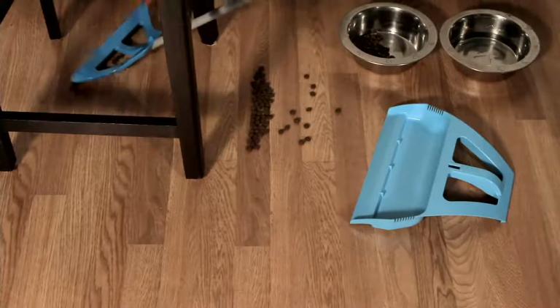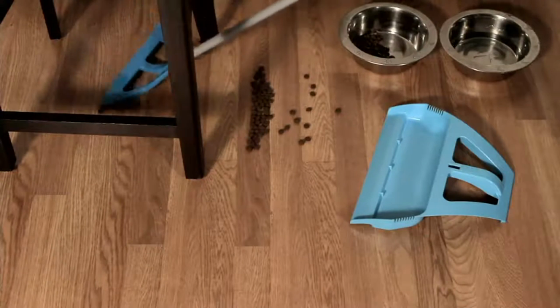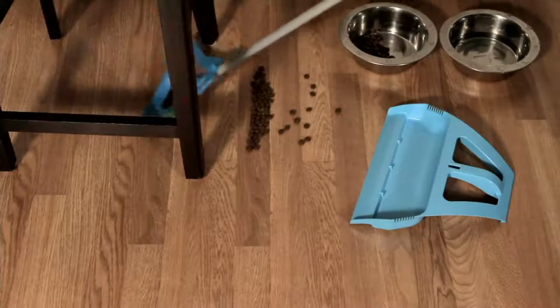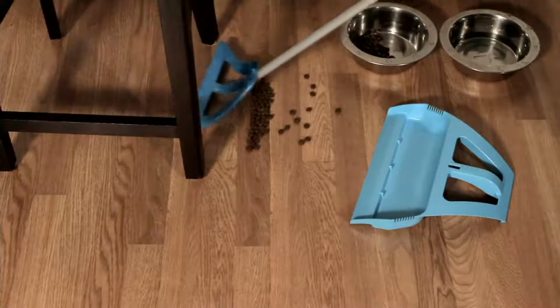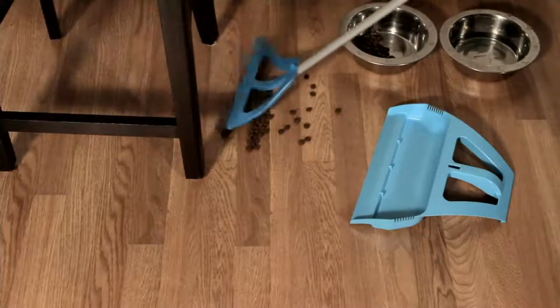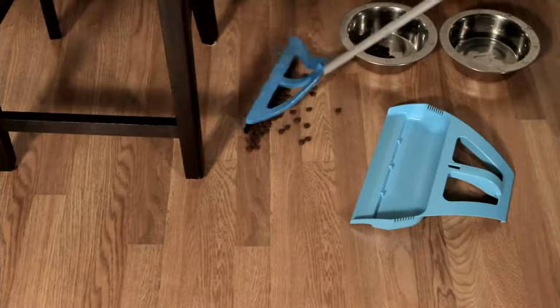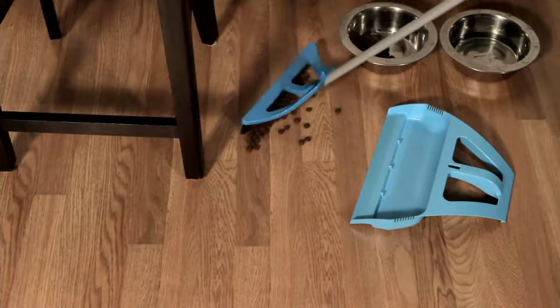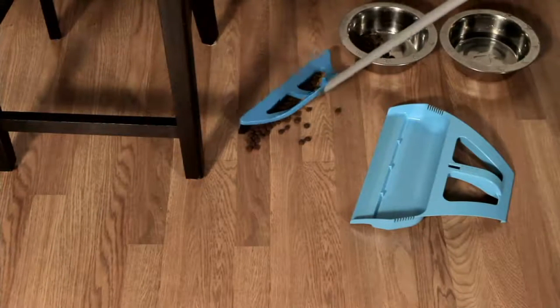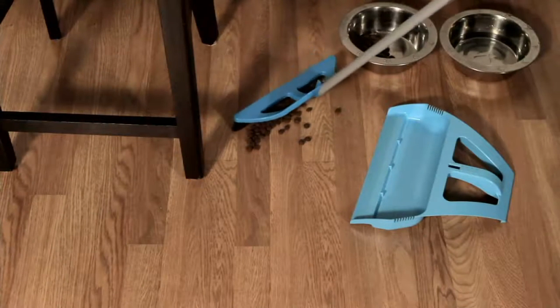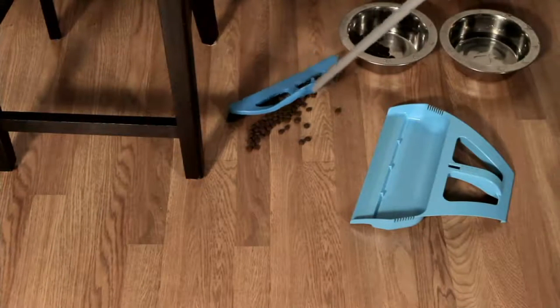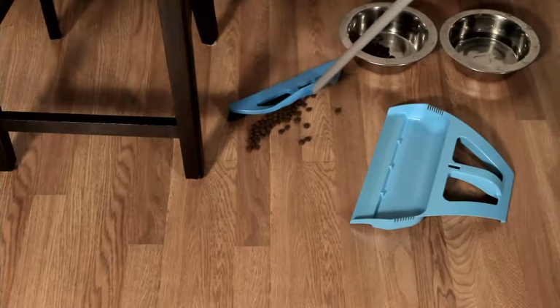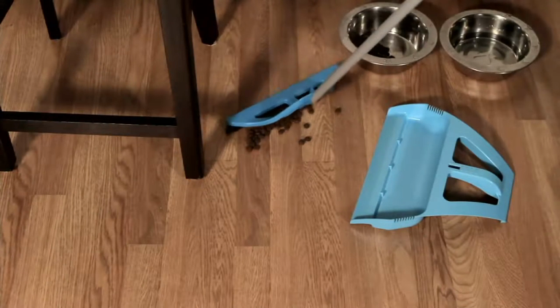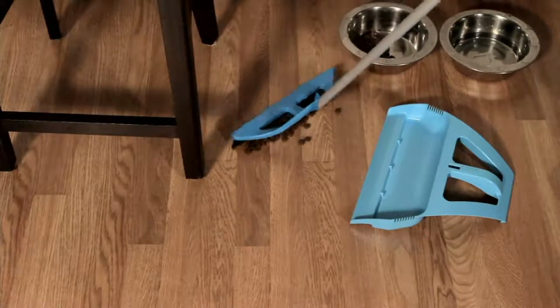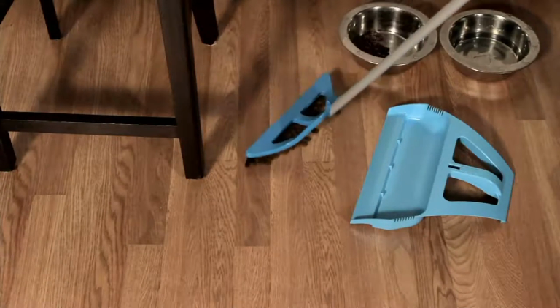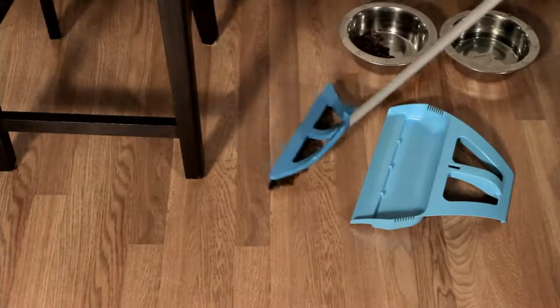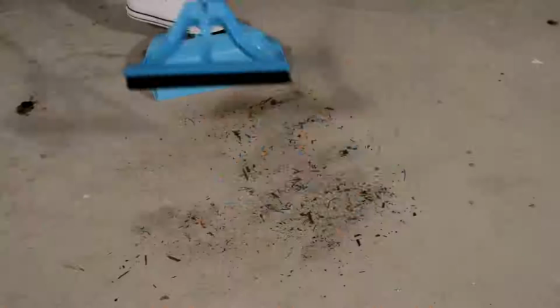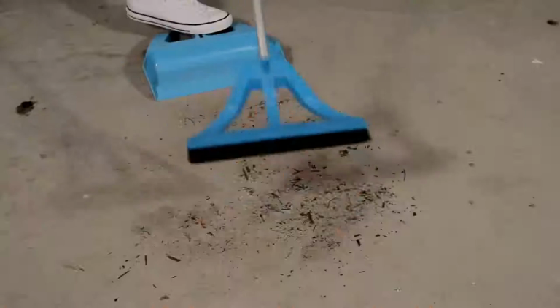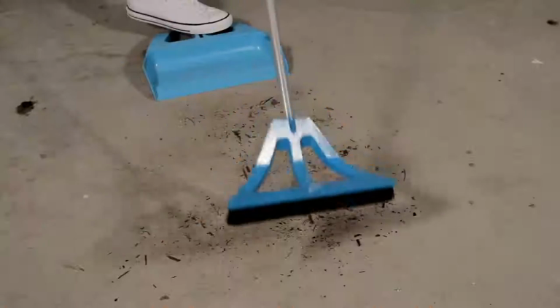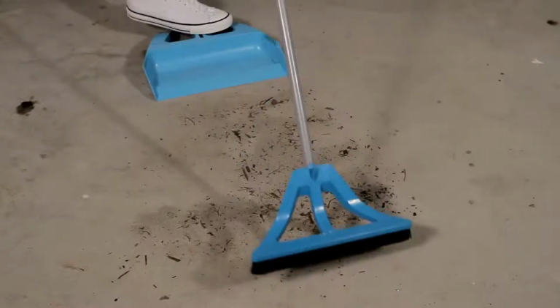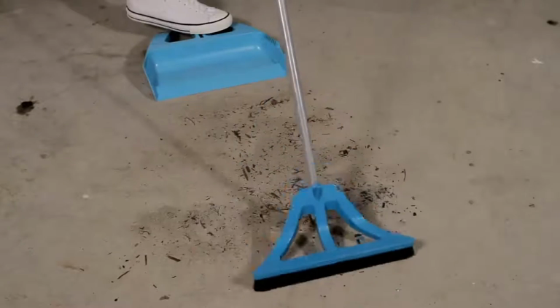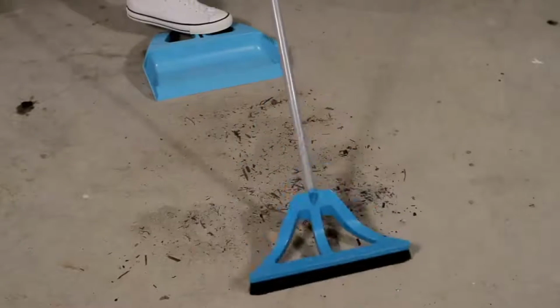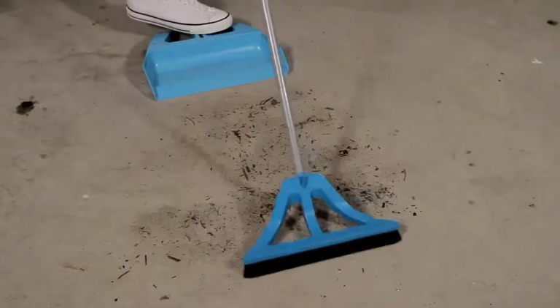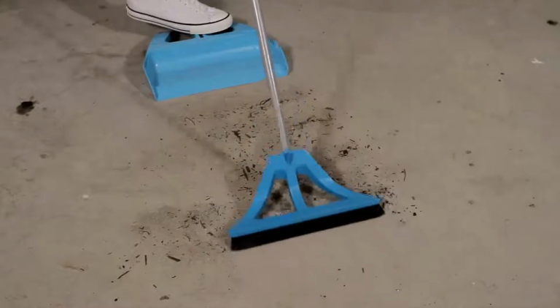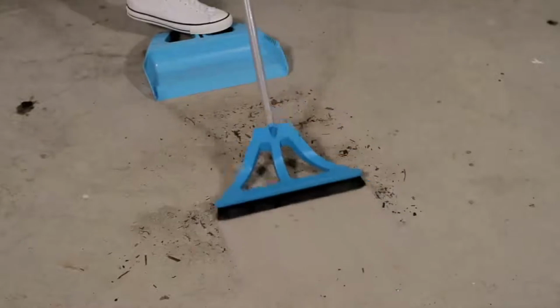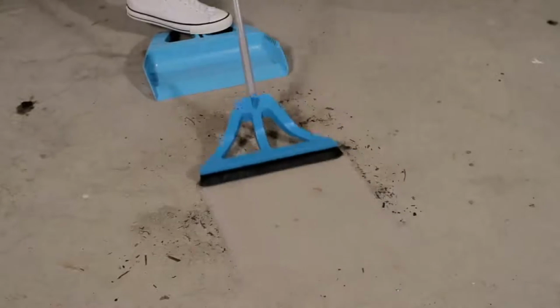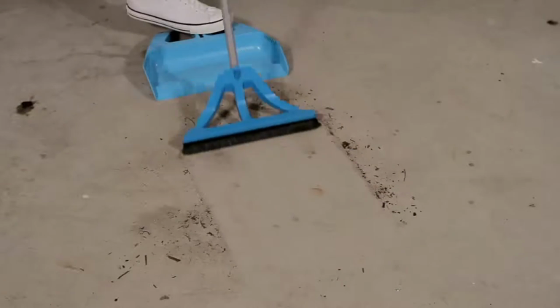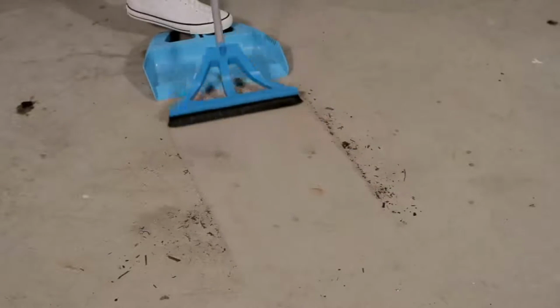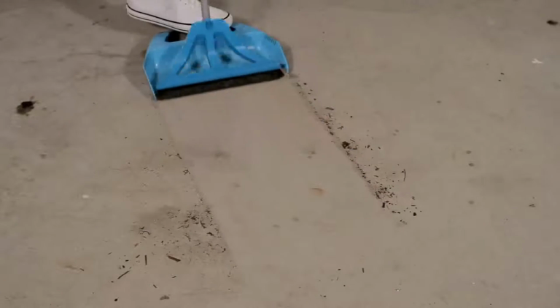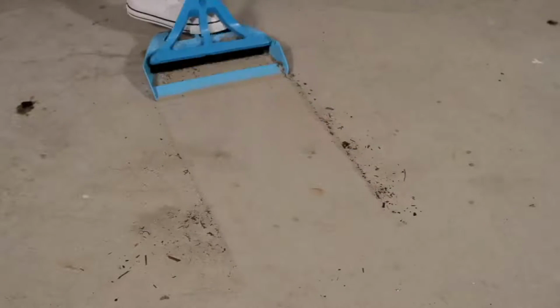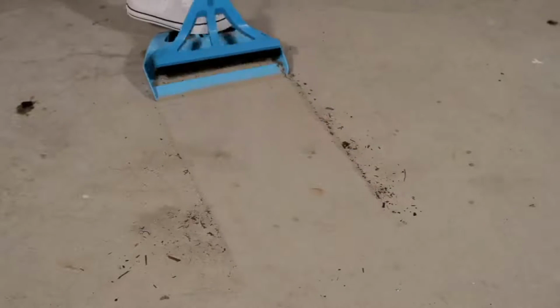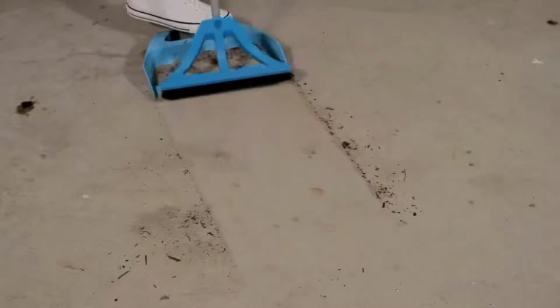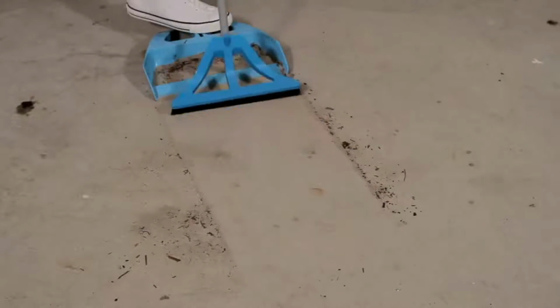Reinvent the way you sweep for such an affordable price — $26.98 gets you all five pieces of this multi-purpose set.